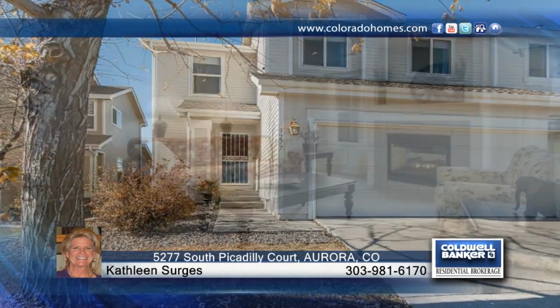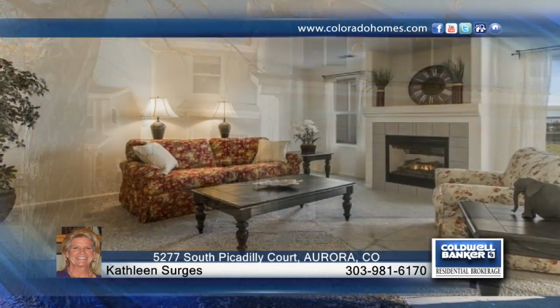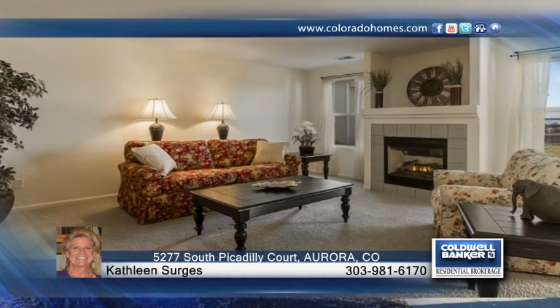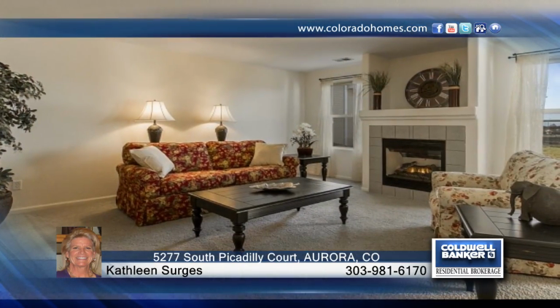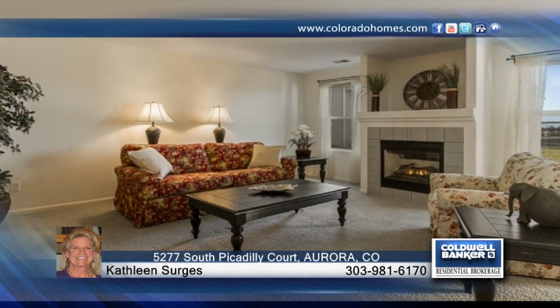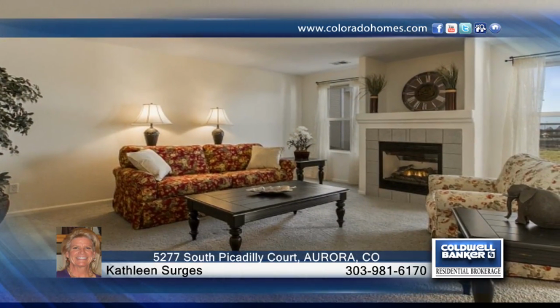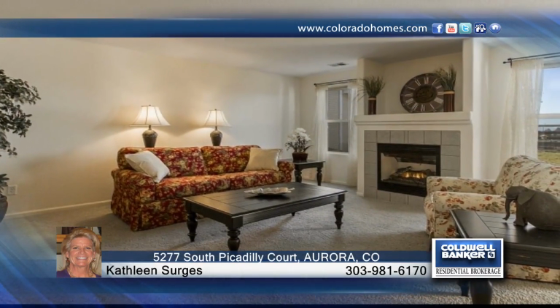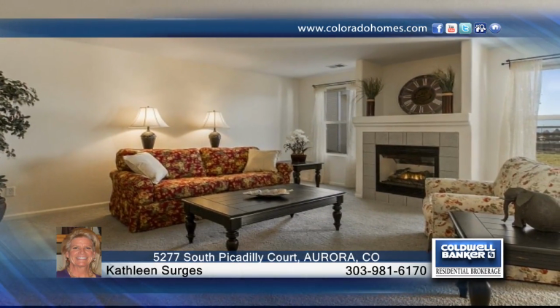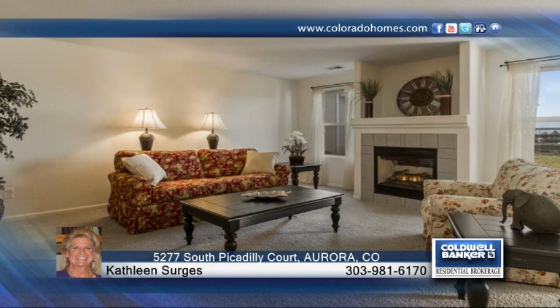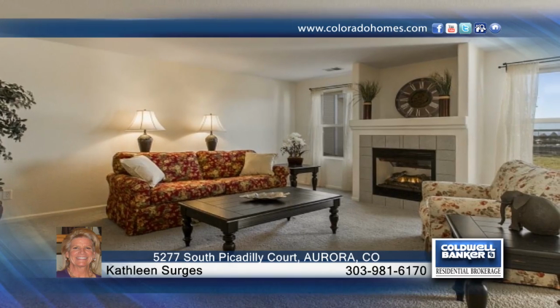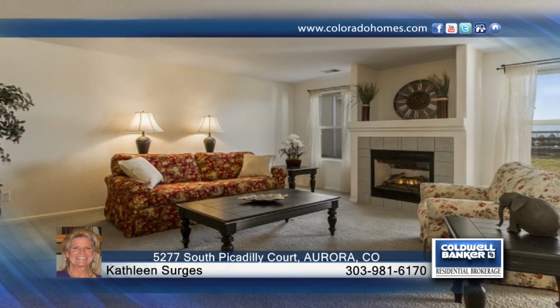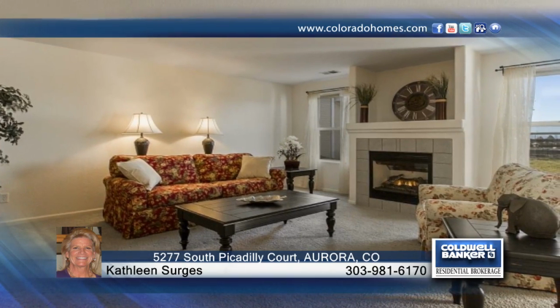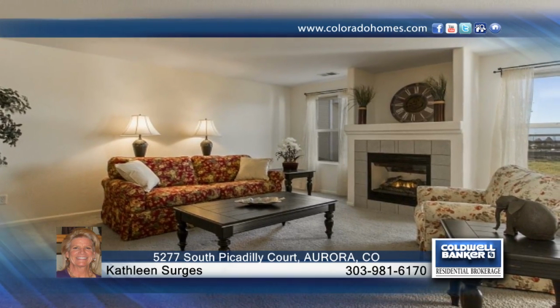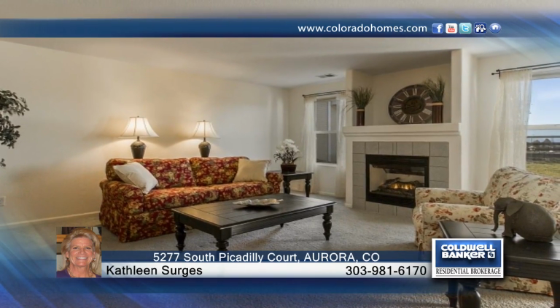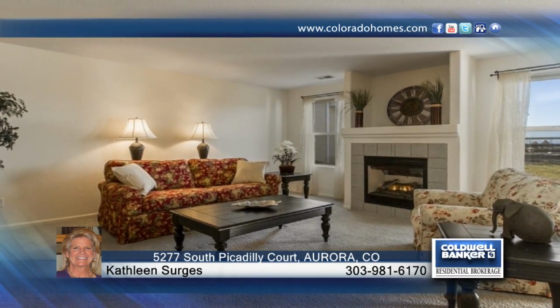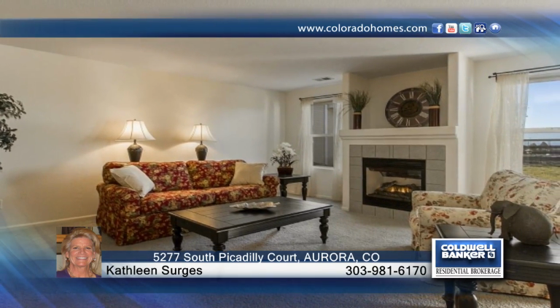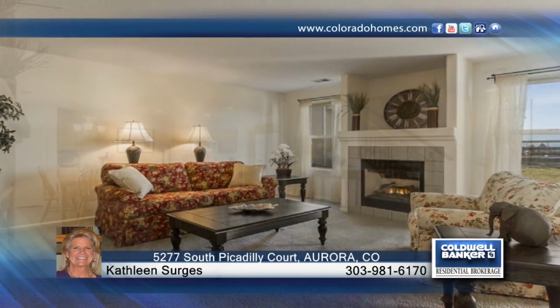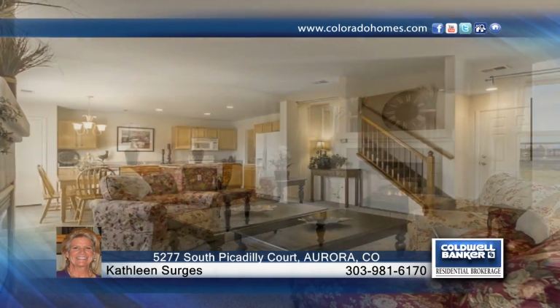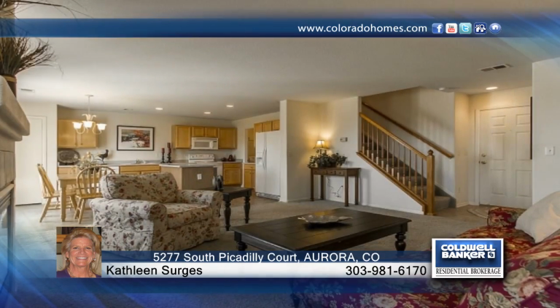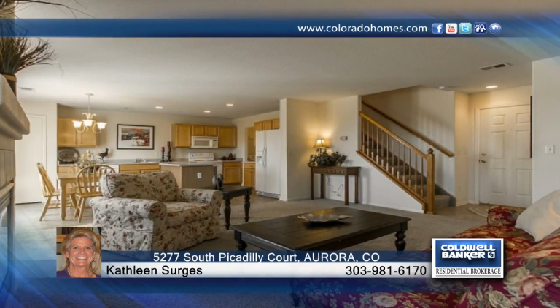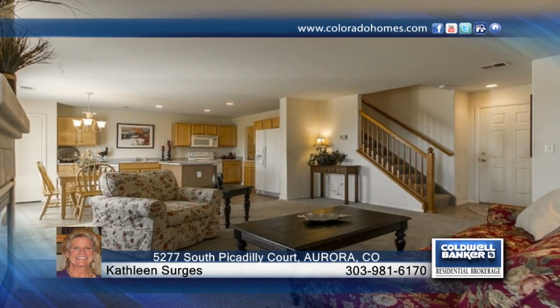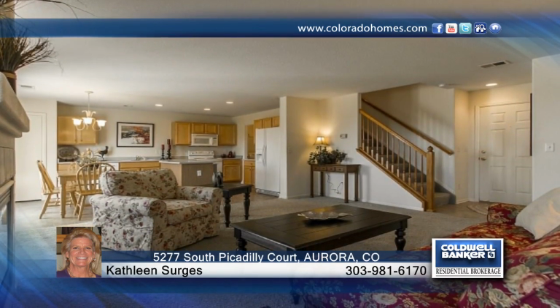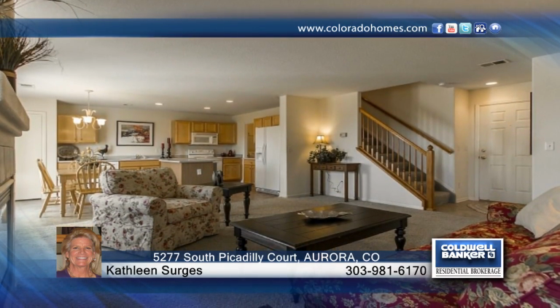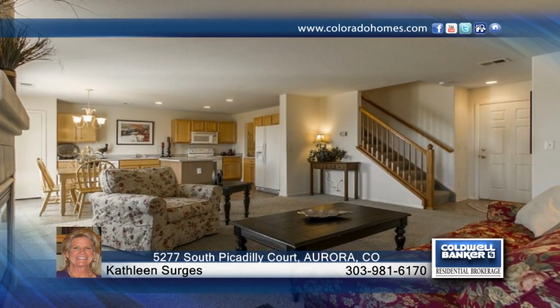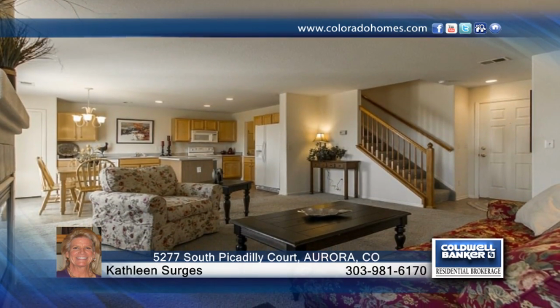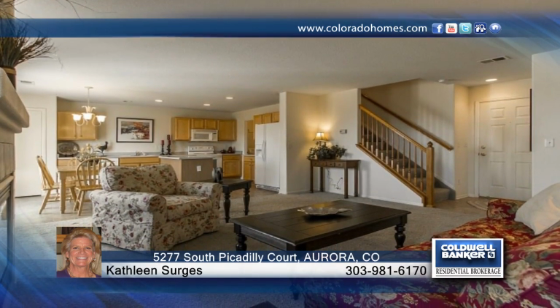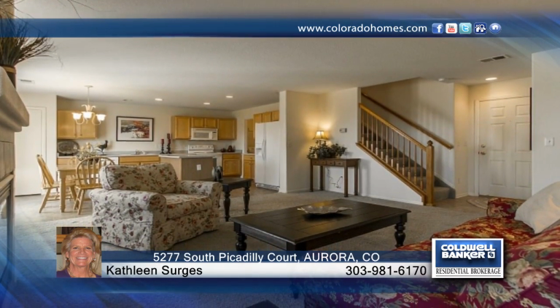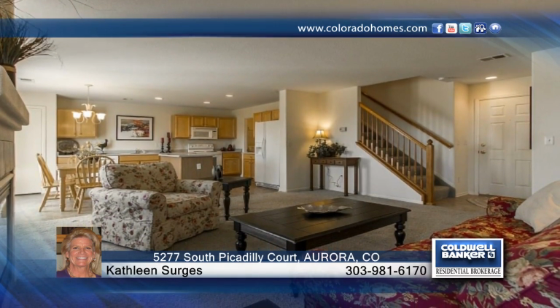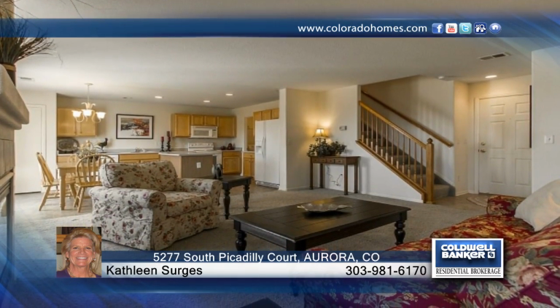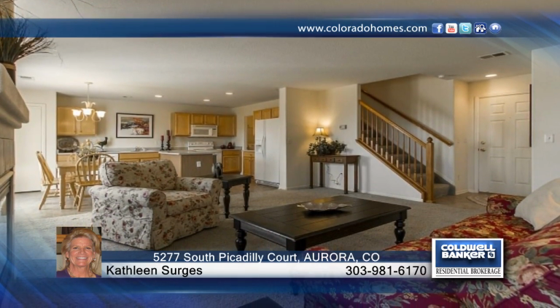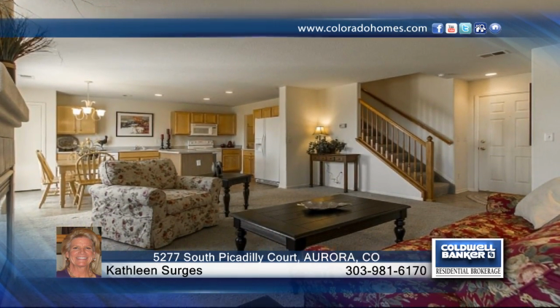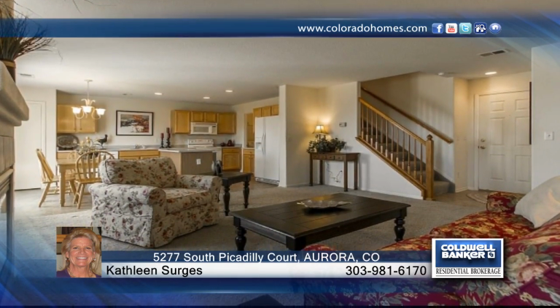You'll love the open layout of this exceptional three-bedroom, three-bath townhome, the cul-de-sac location, and the mountain and open space views.